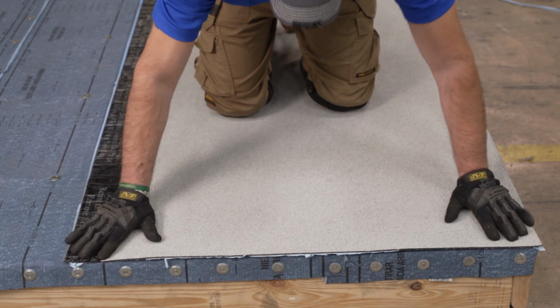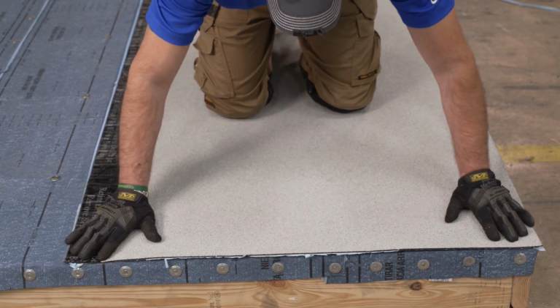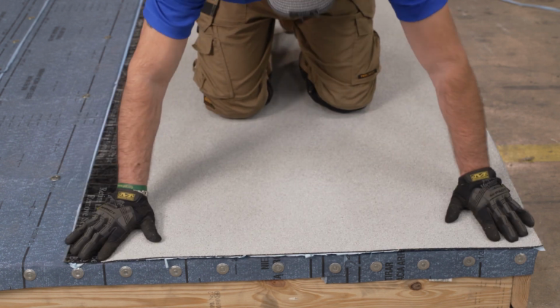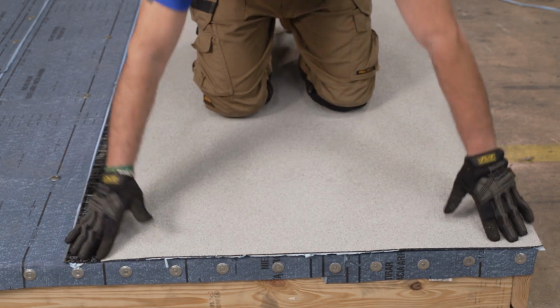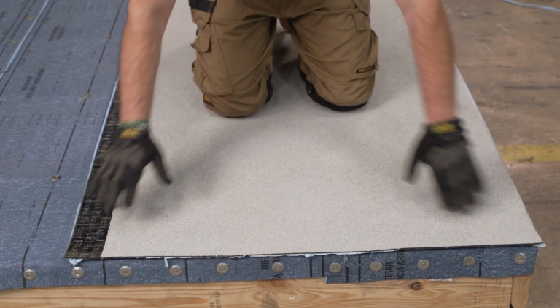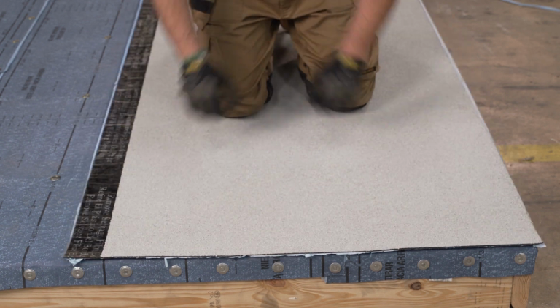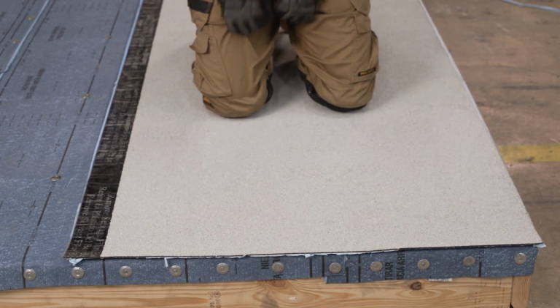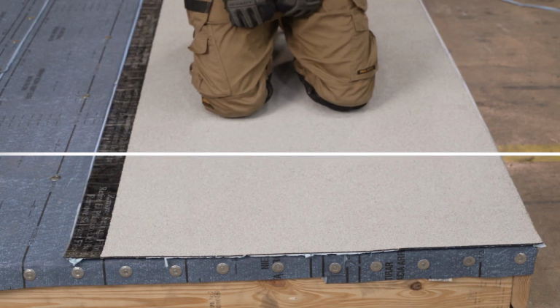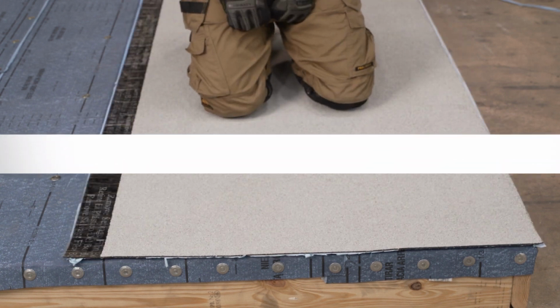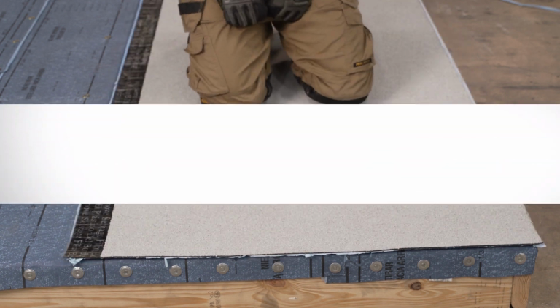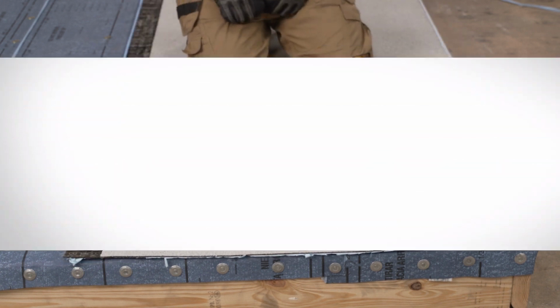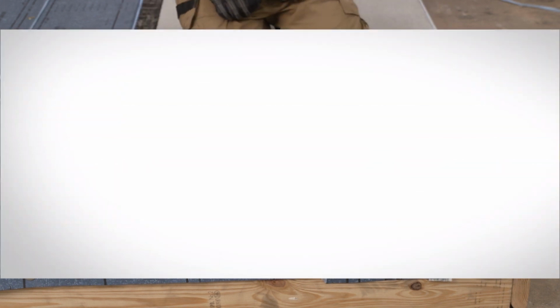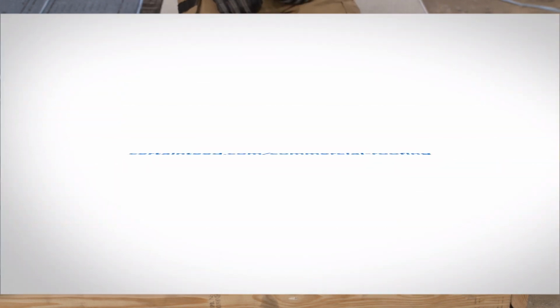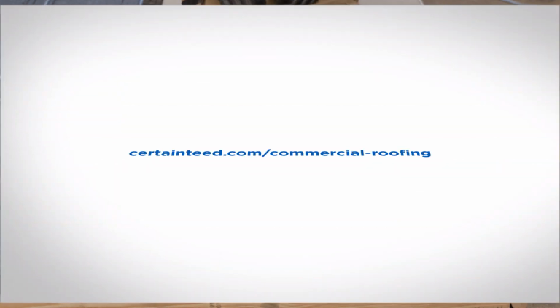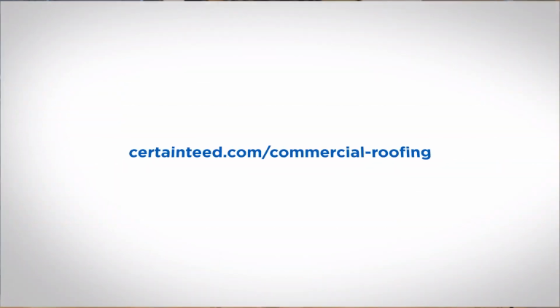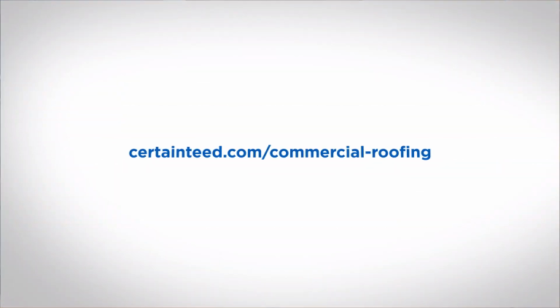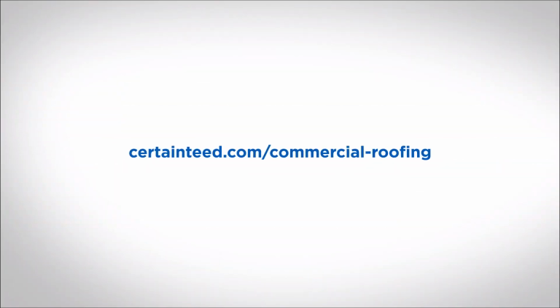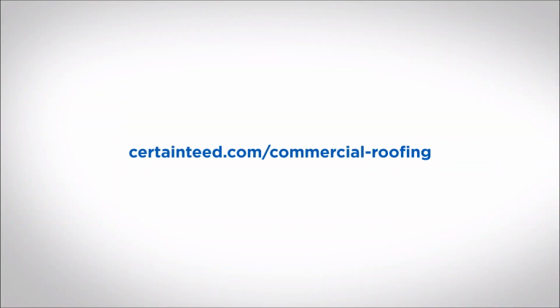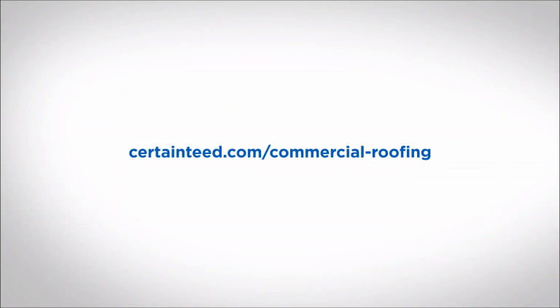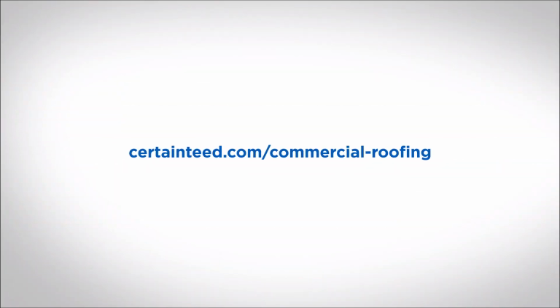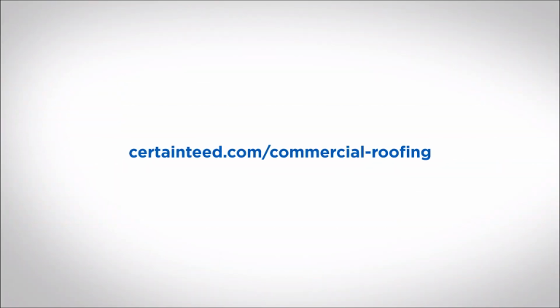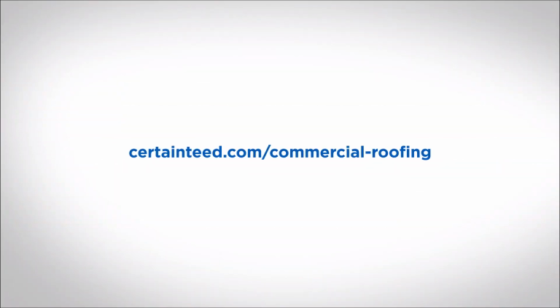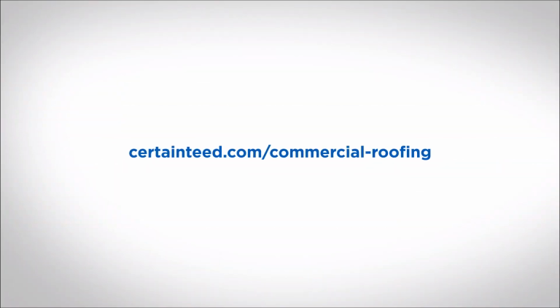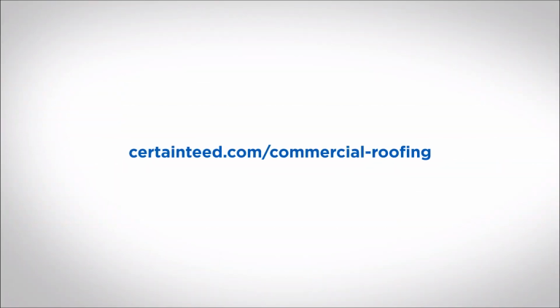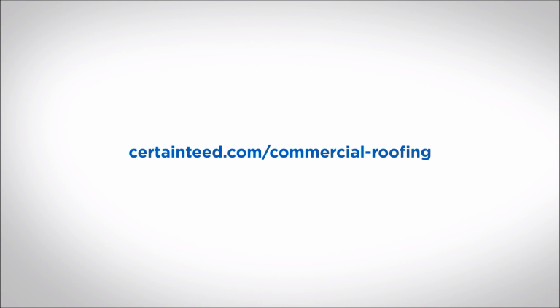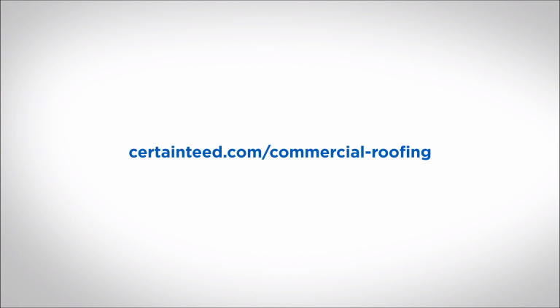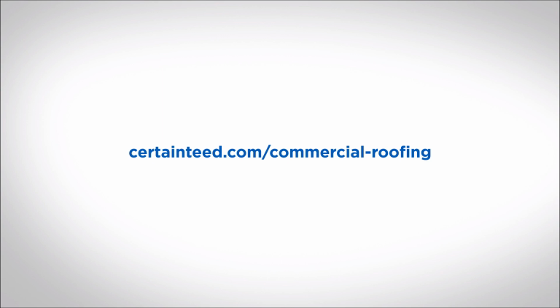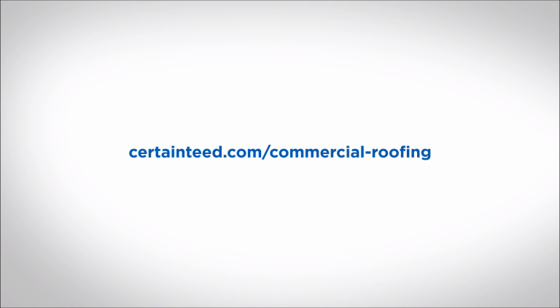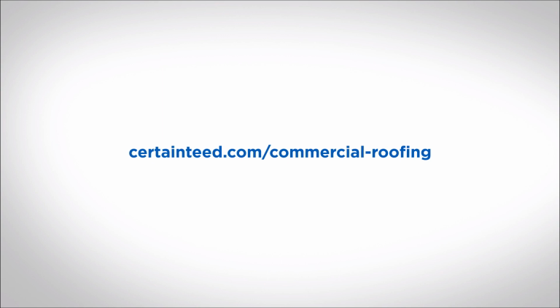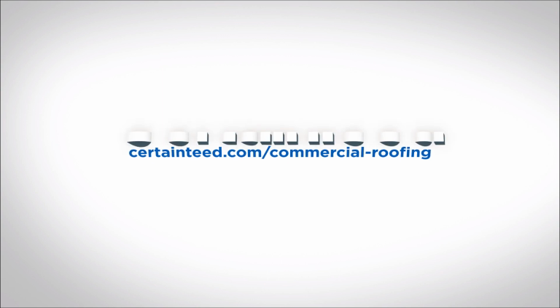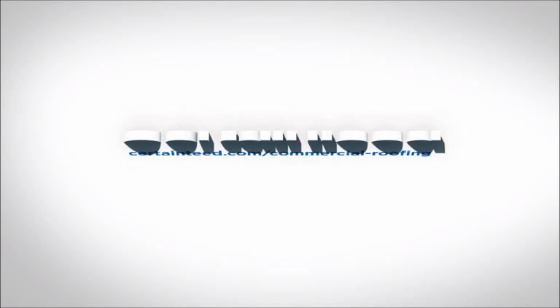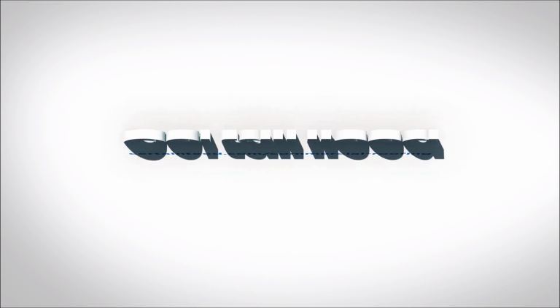For more application support, please visit certainty.com.